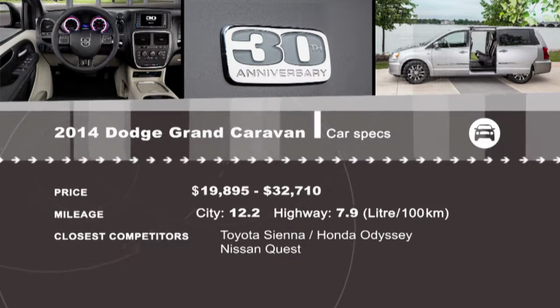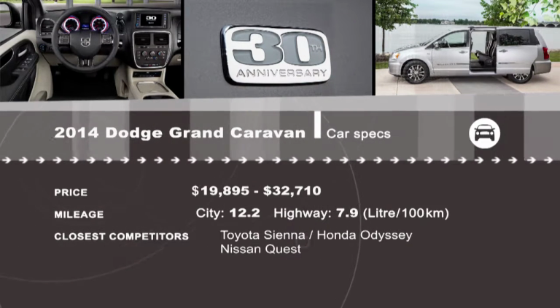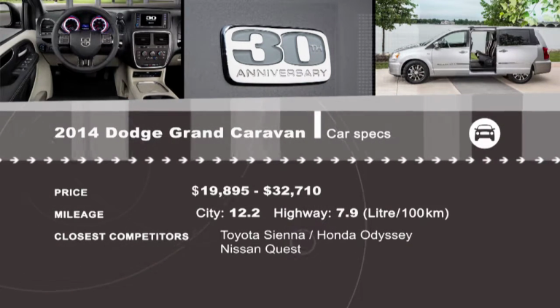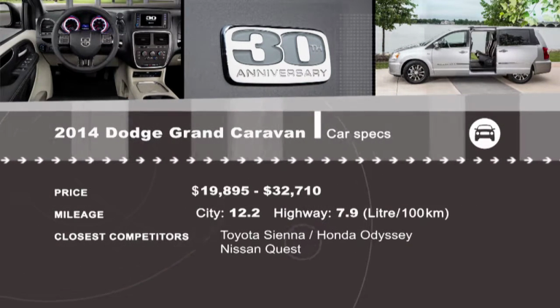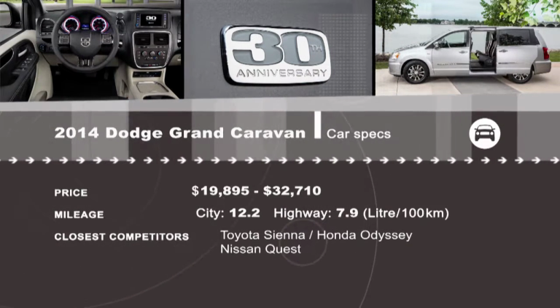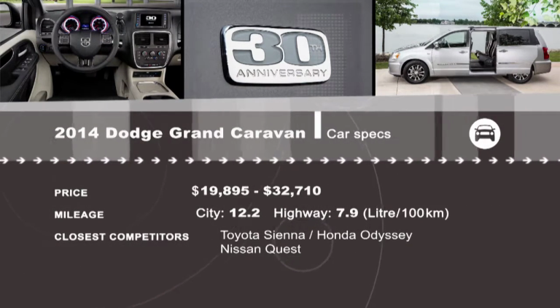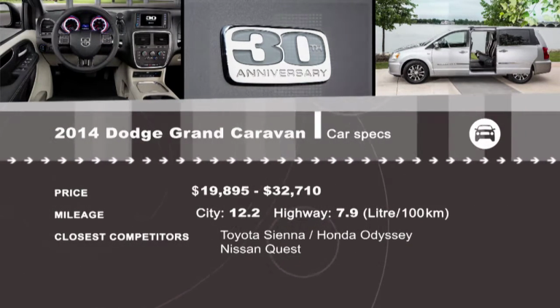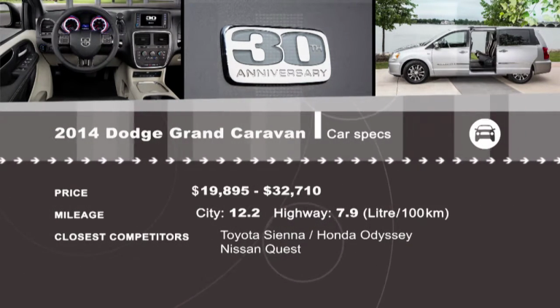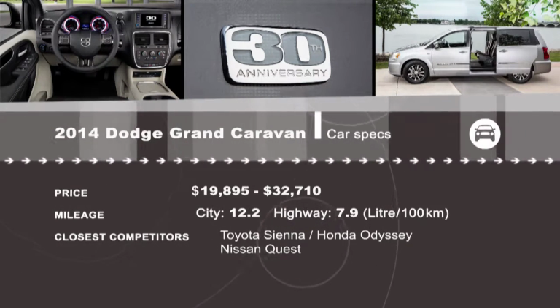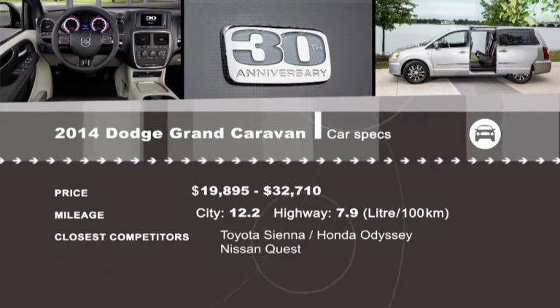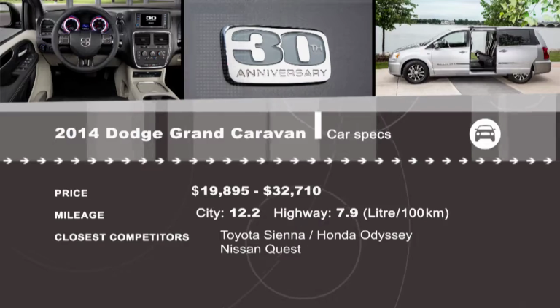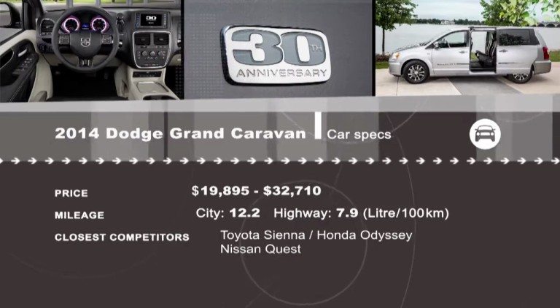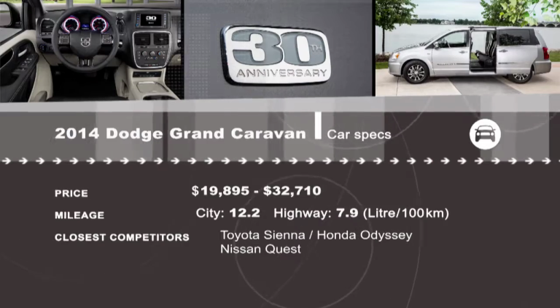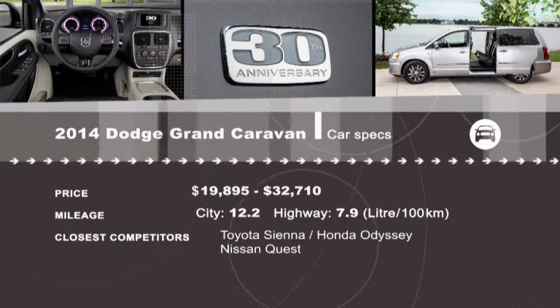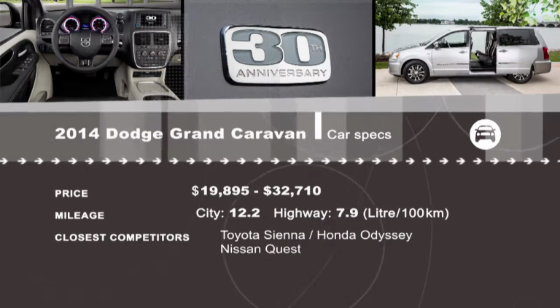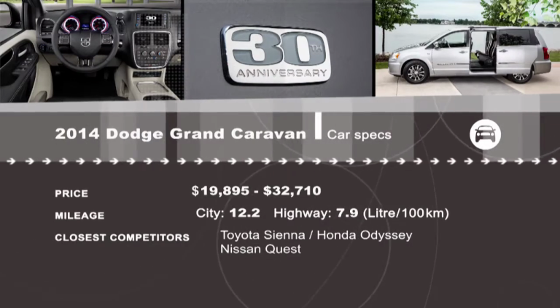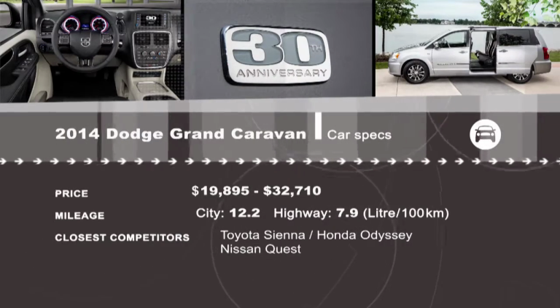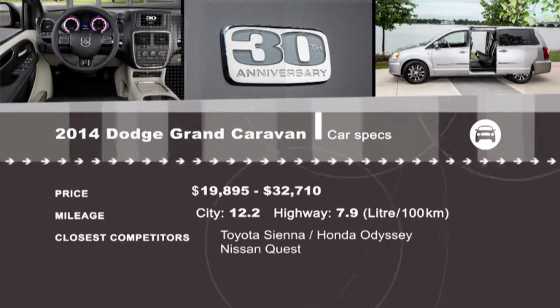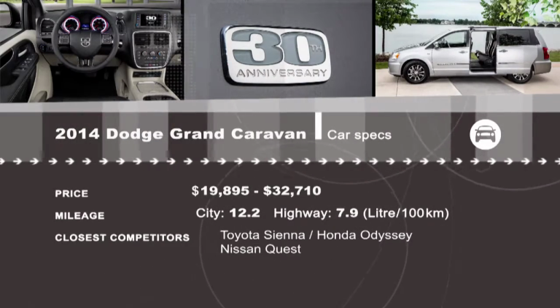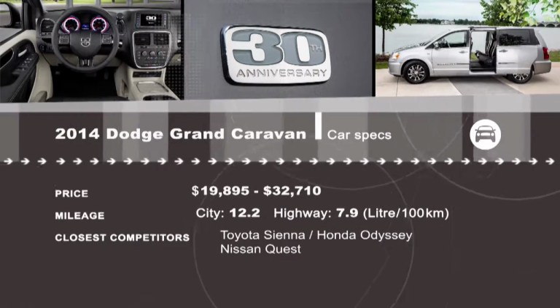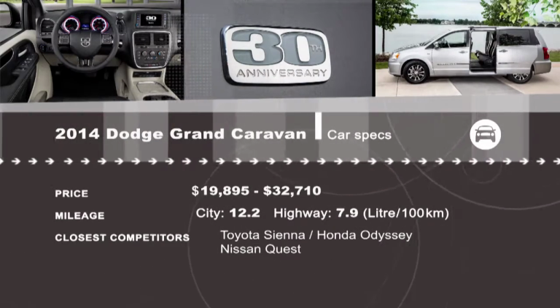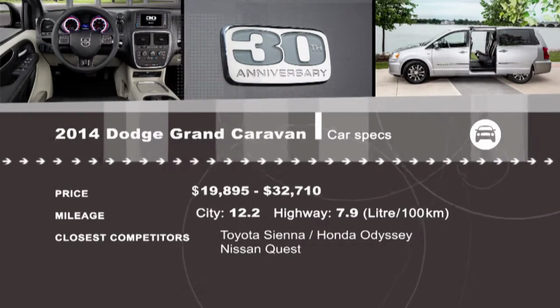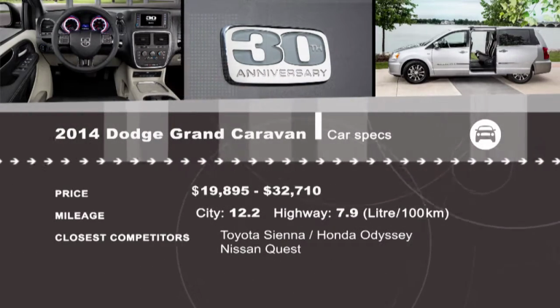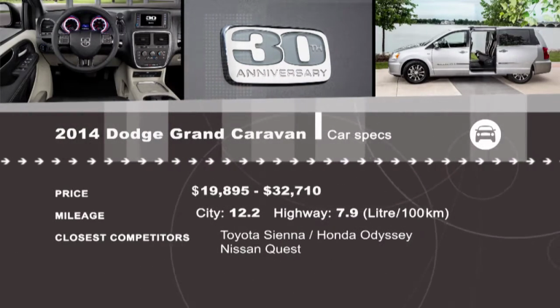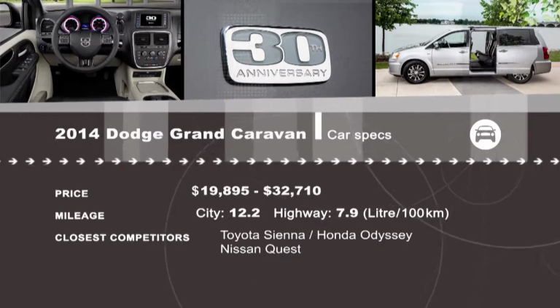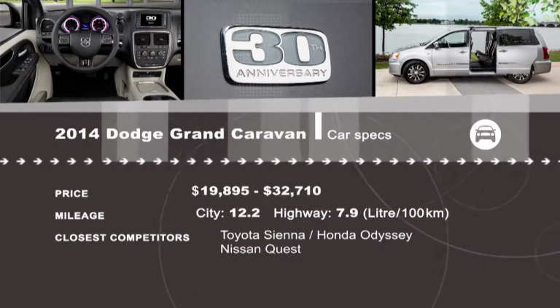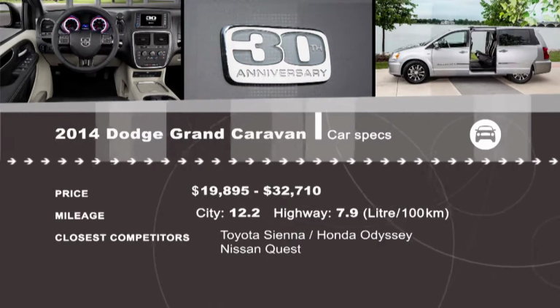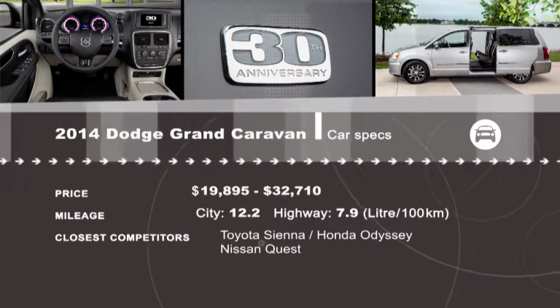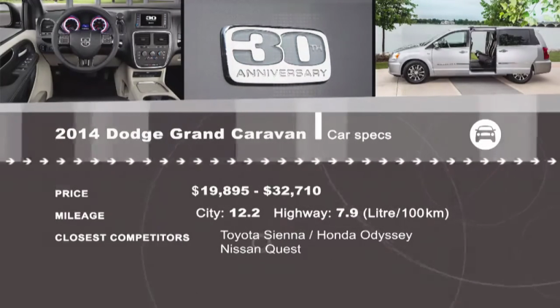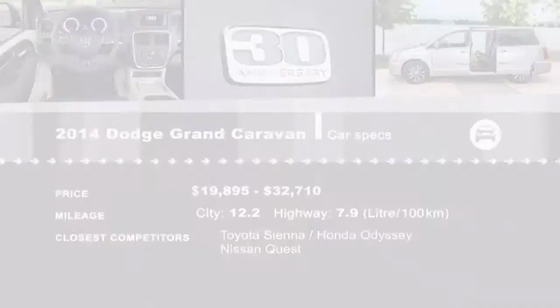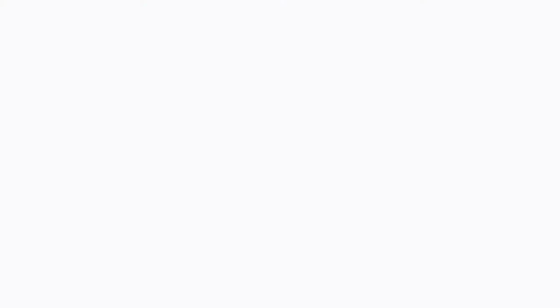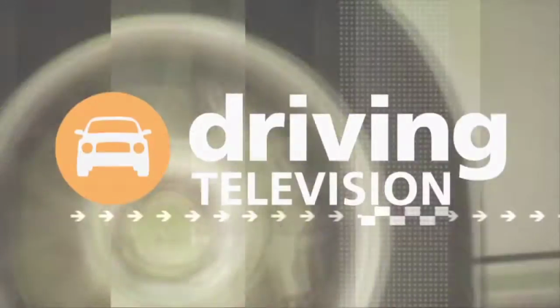Looking for a minivan? All the reviews are available on our website at drivingtelevision.com.